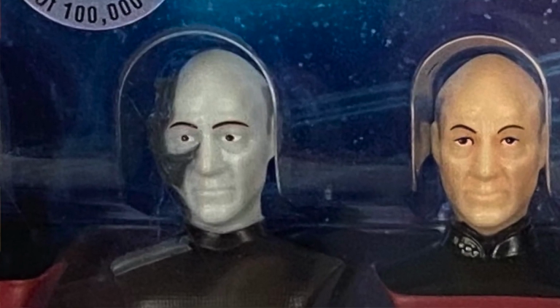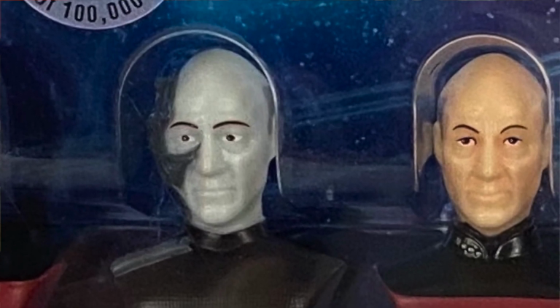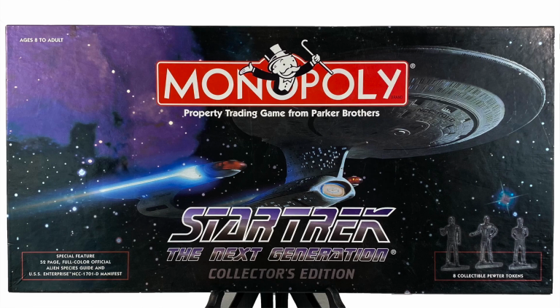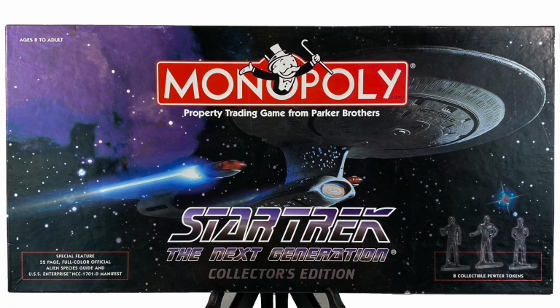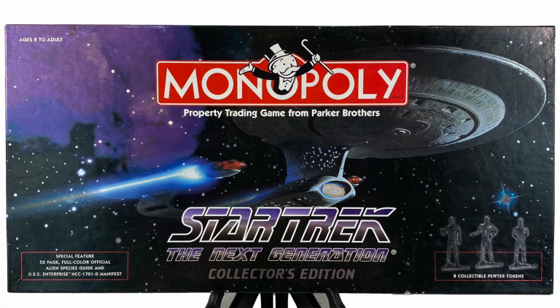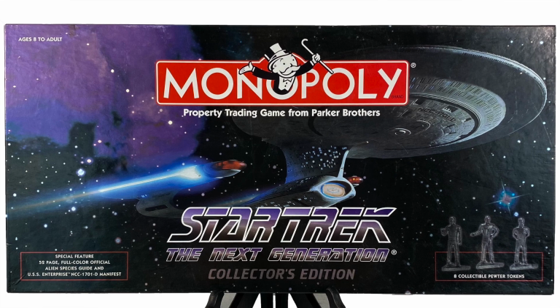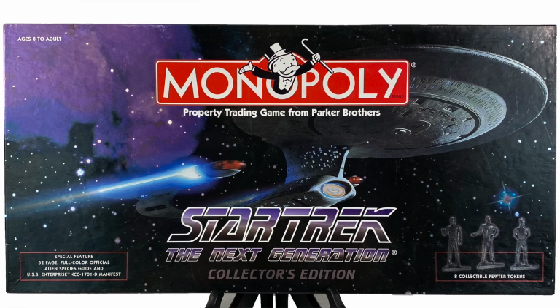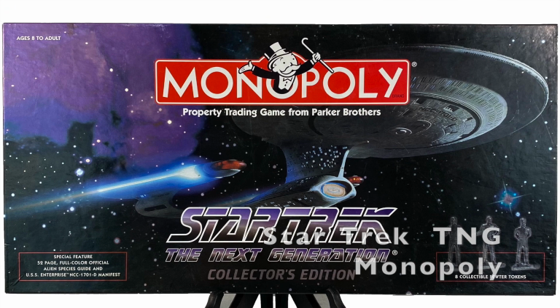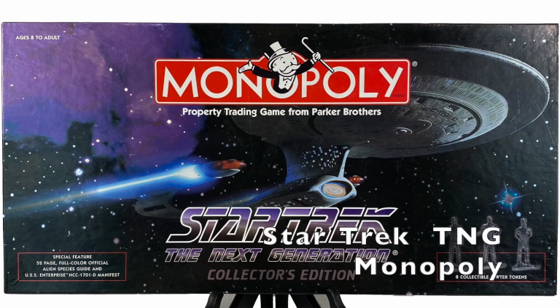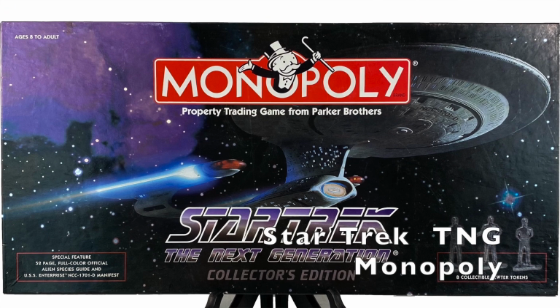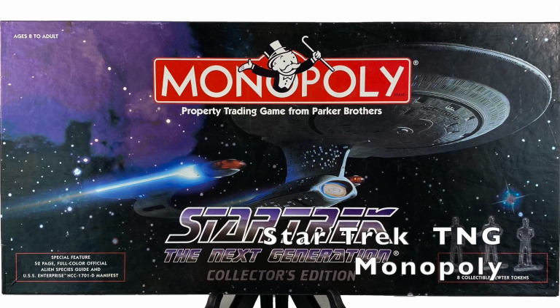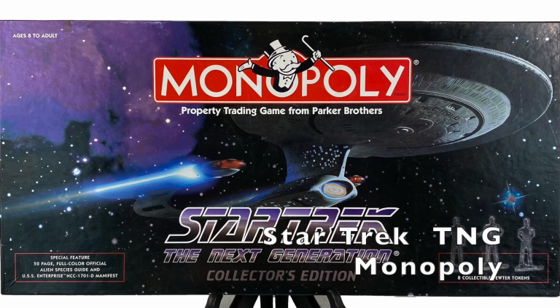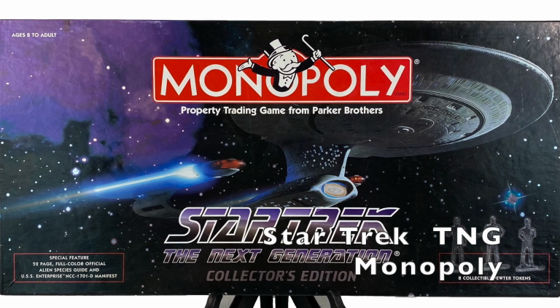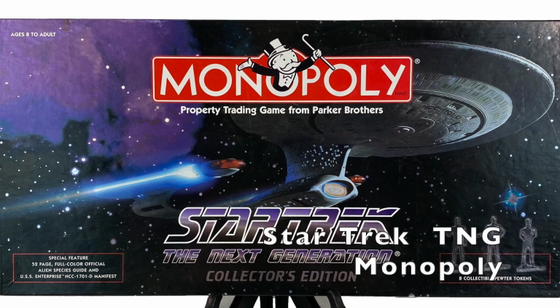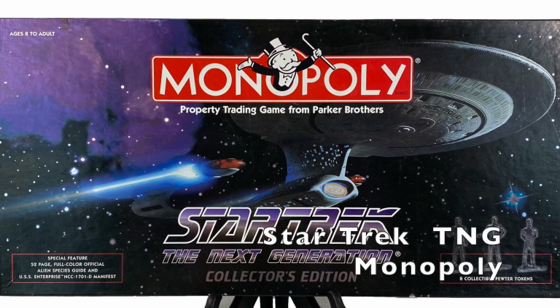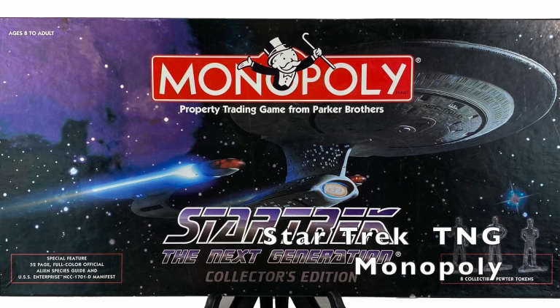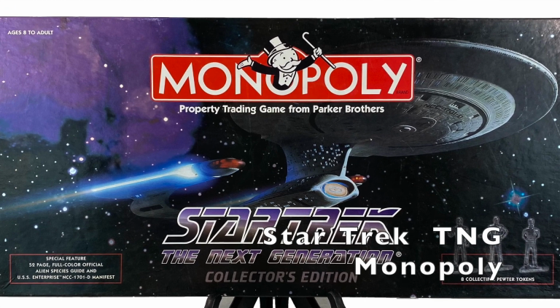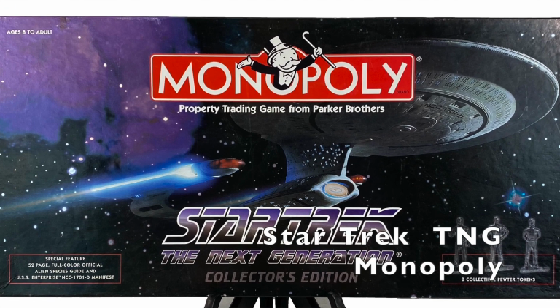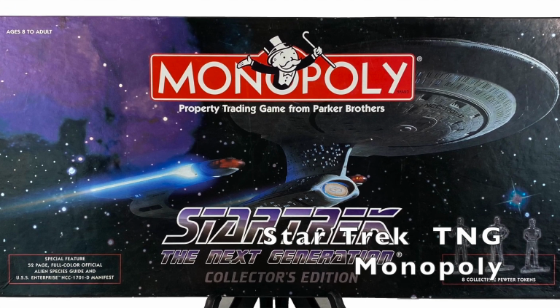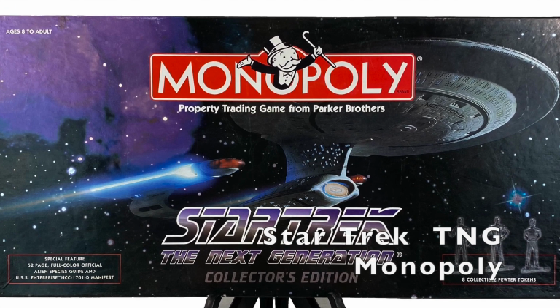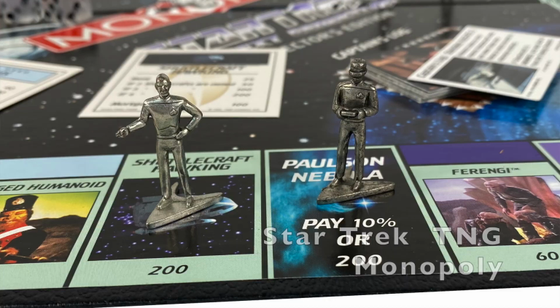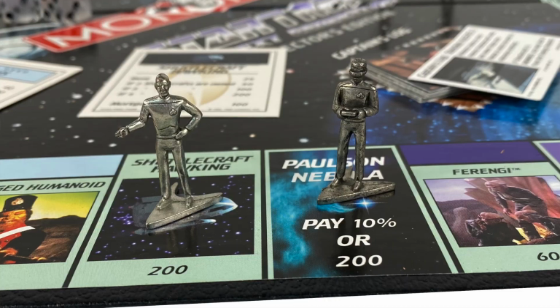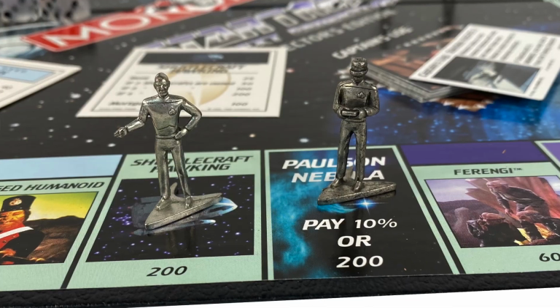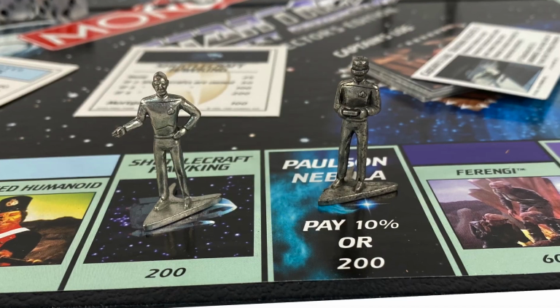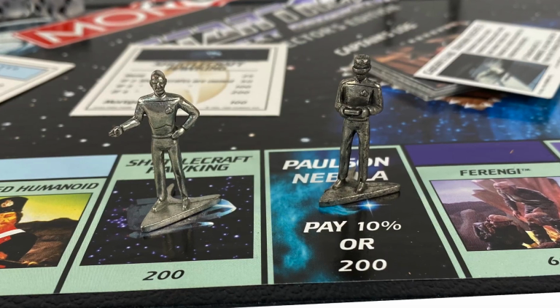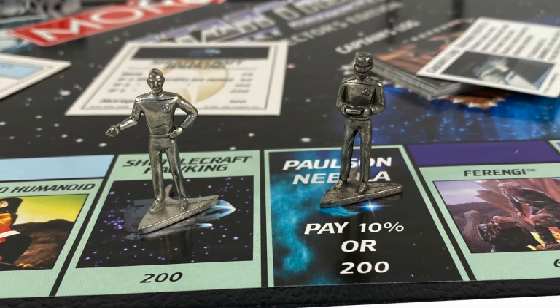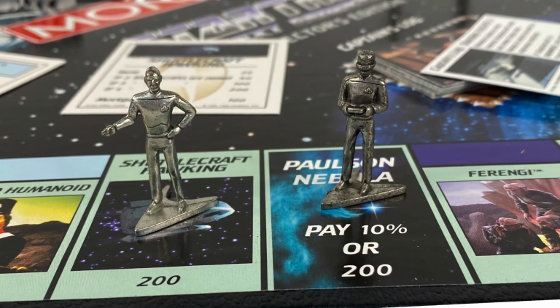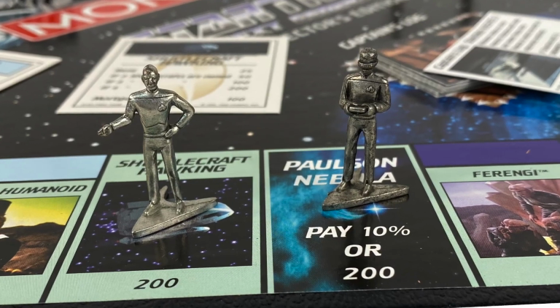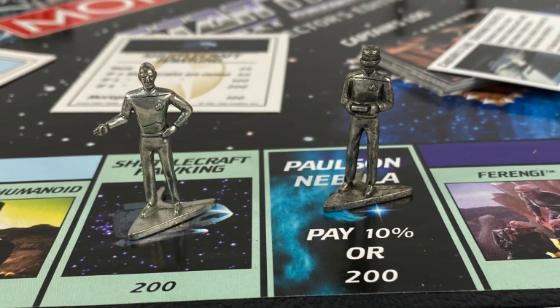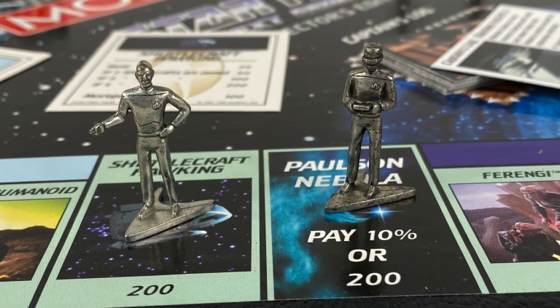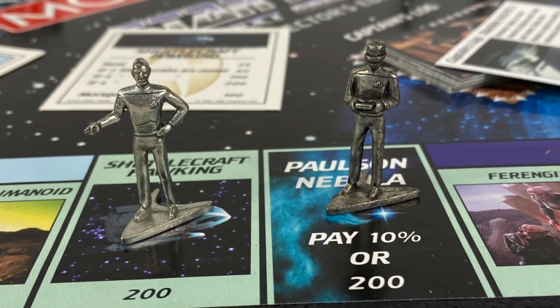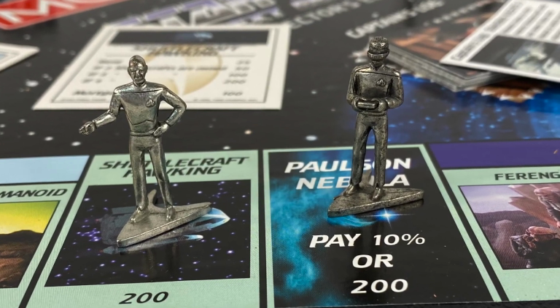And finally, from 1998, a Monopoly game entirely transported to the Next Generation universe with eight pewter tokens of the characters.